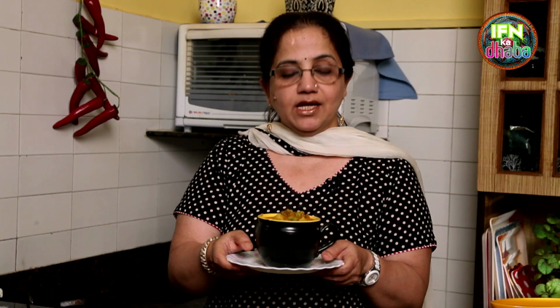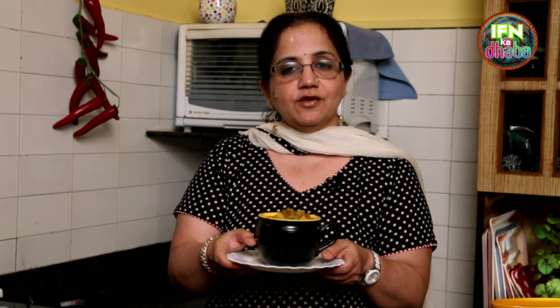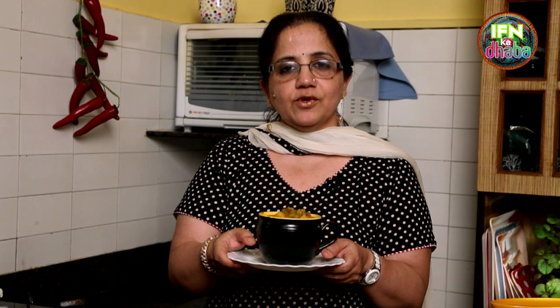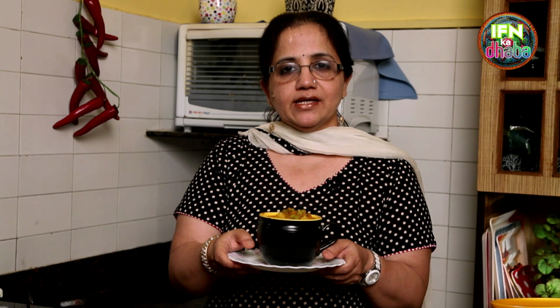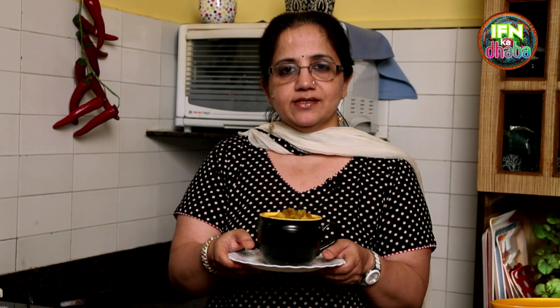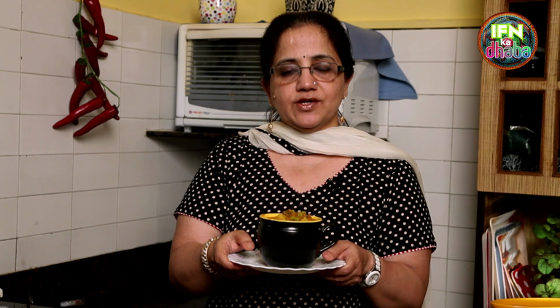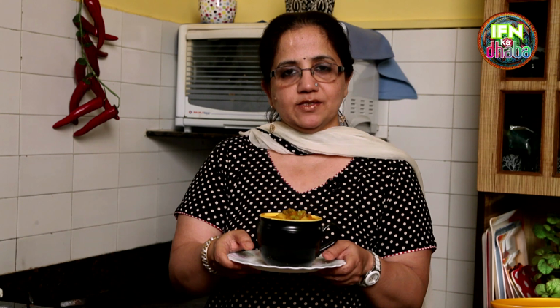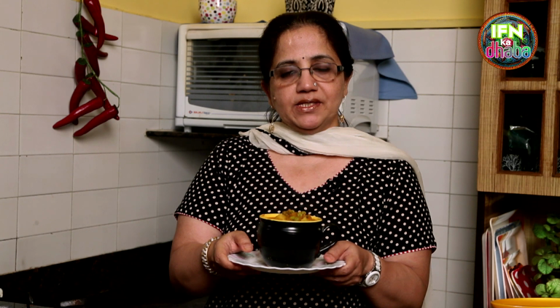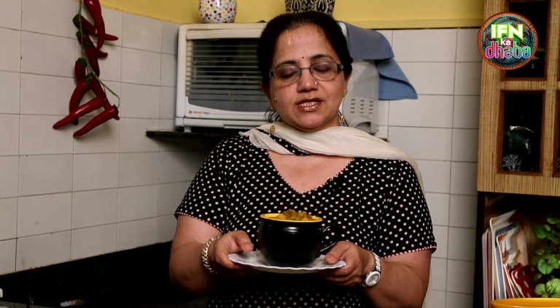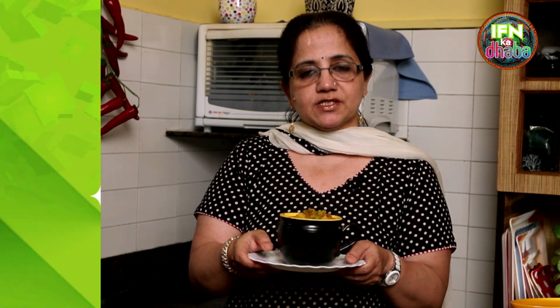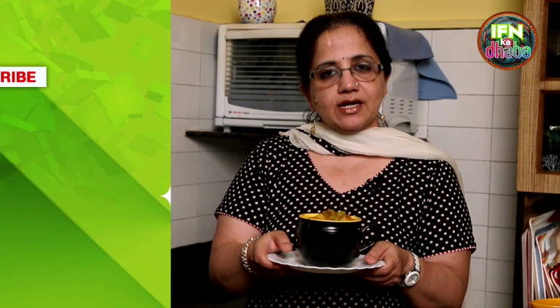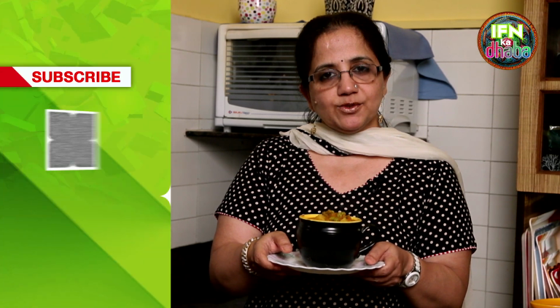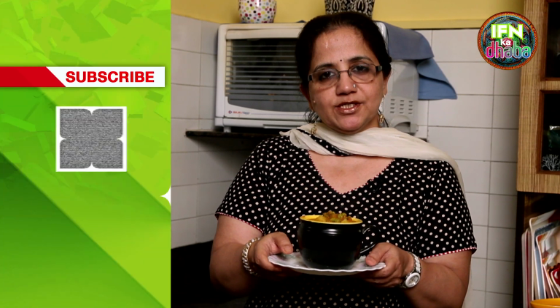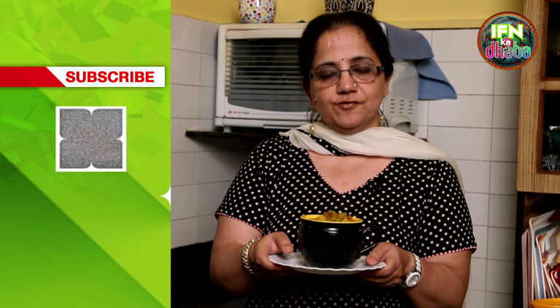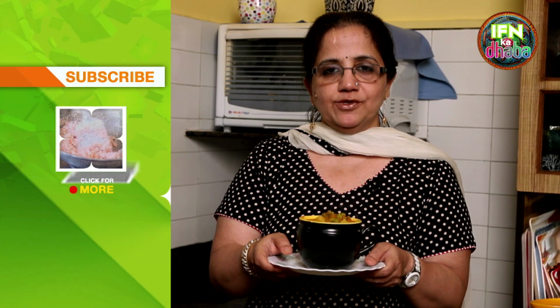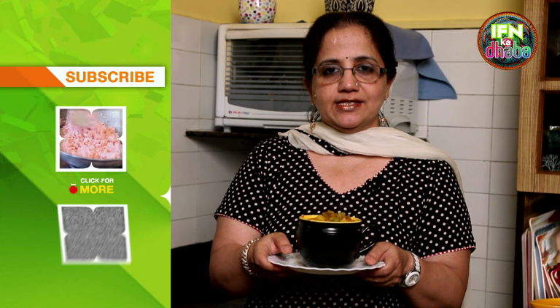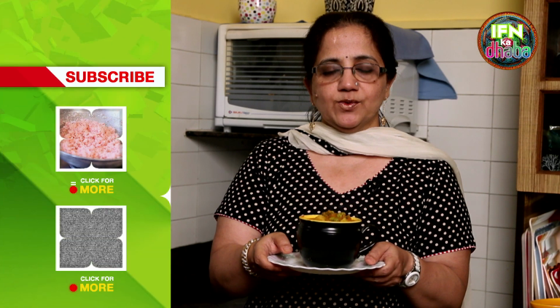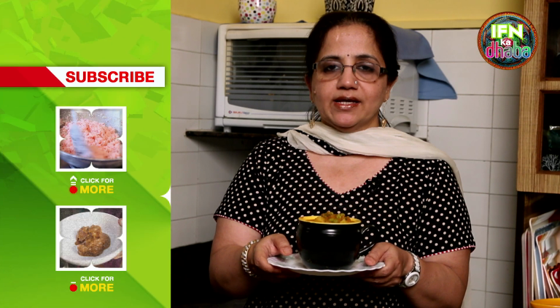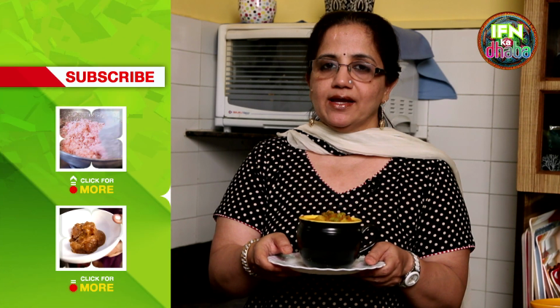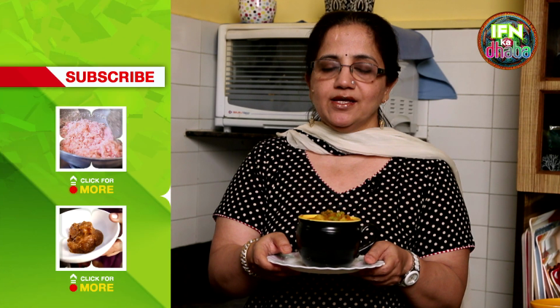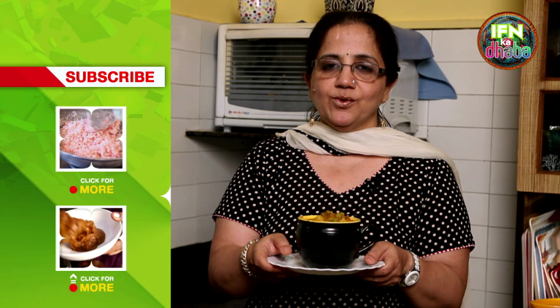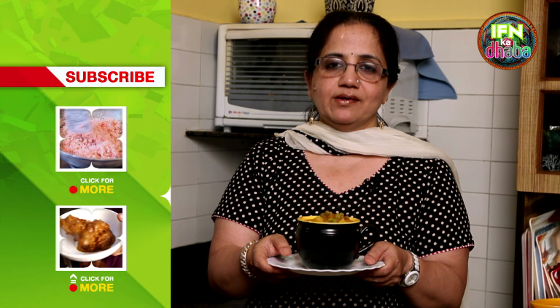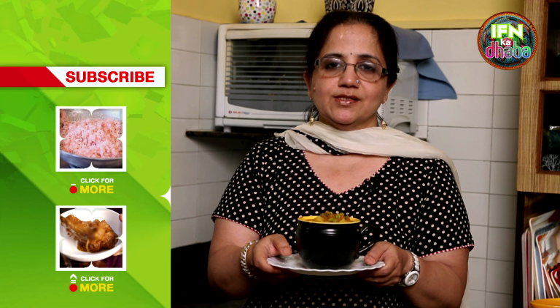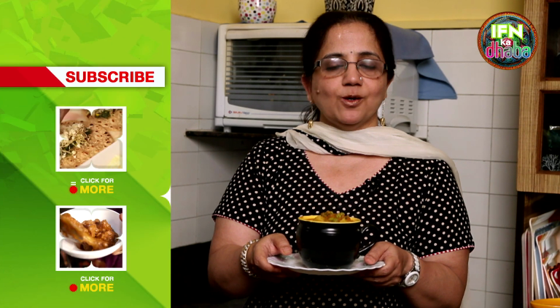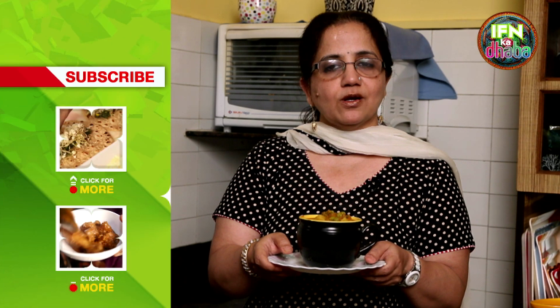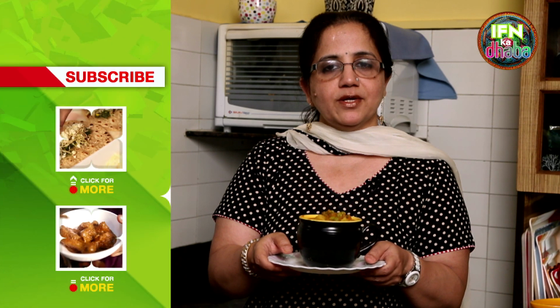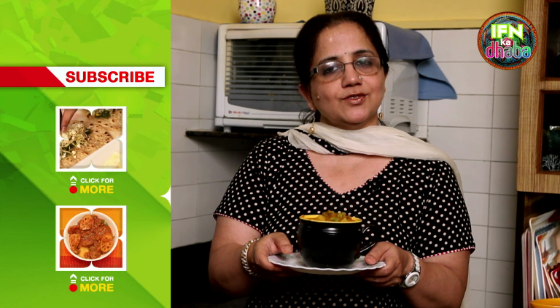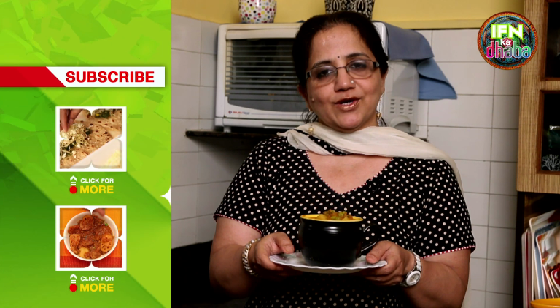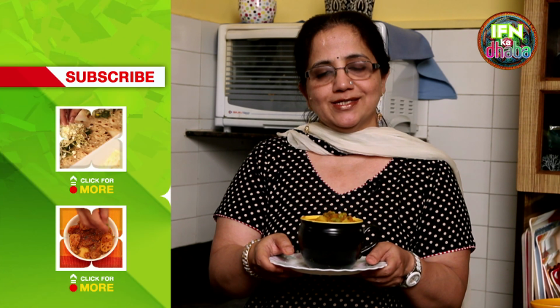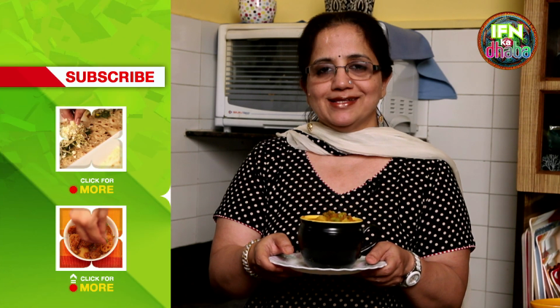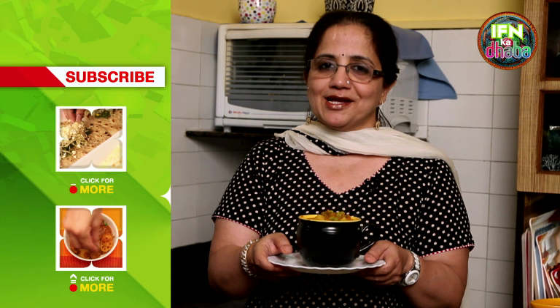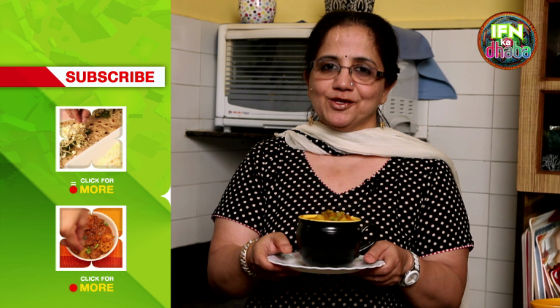If you like this recipe, subscribe to India Food Network. Any queries or comments, write in. Thank you.